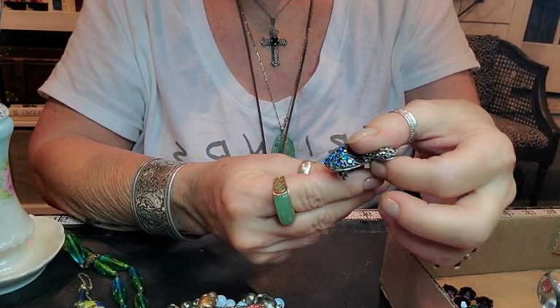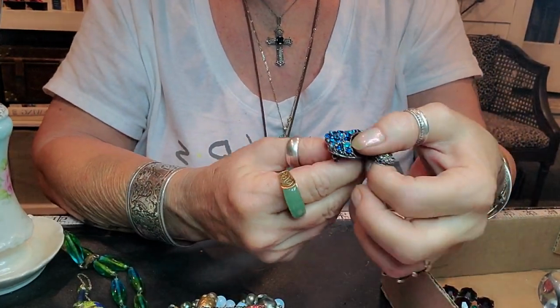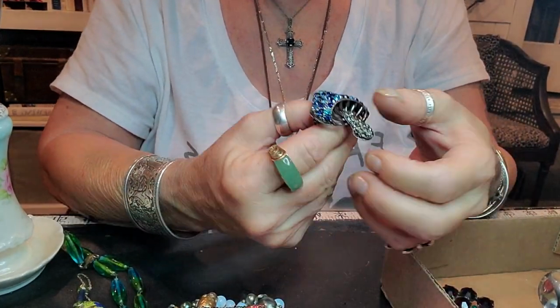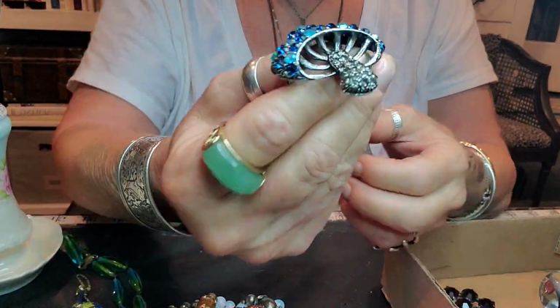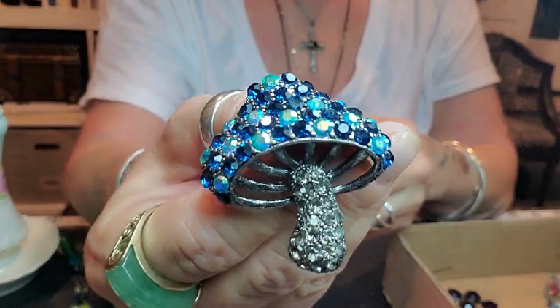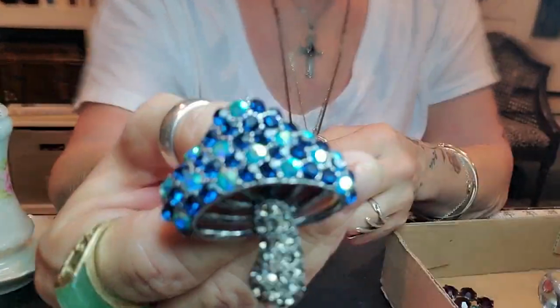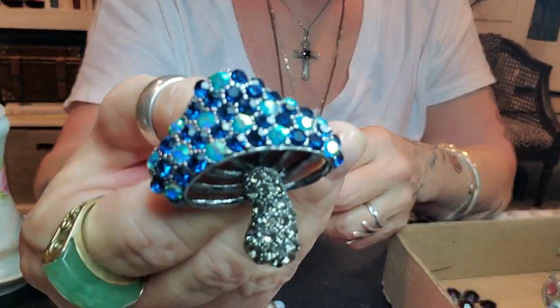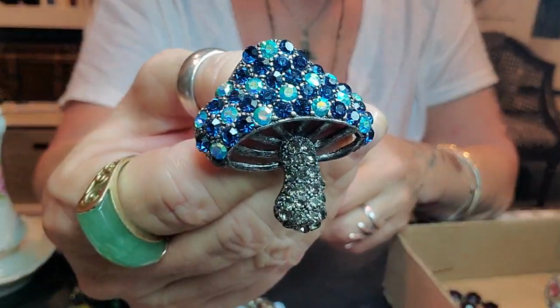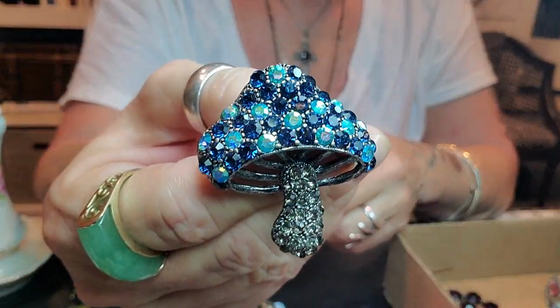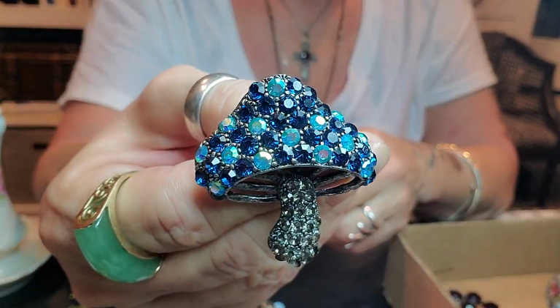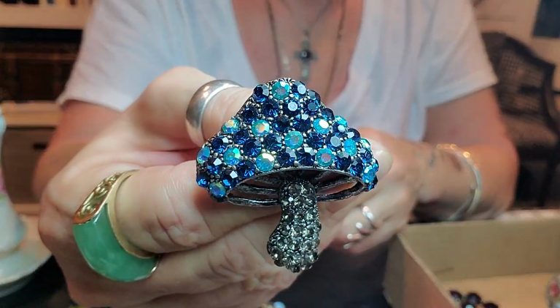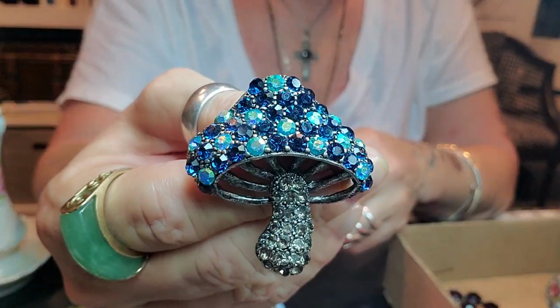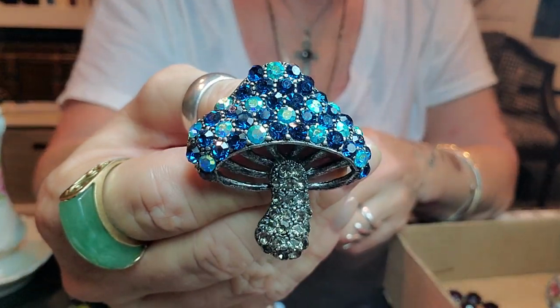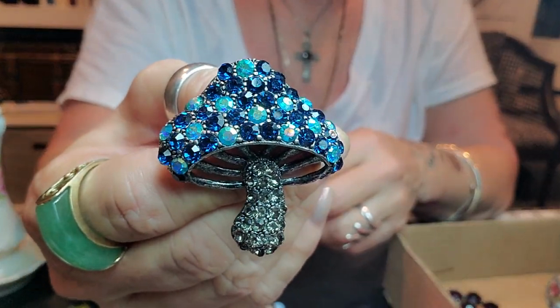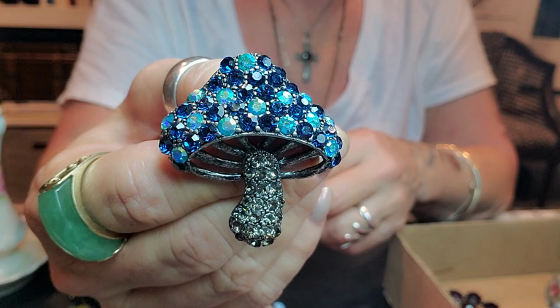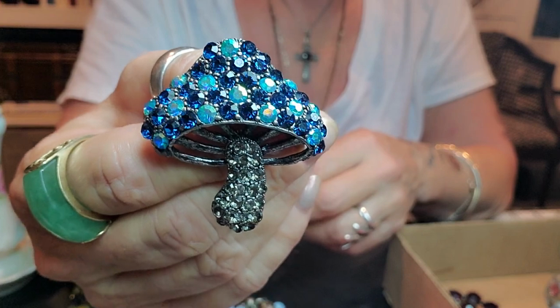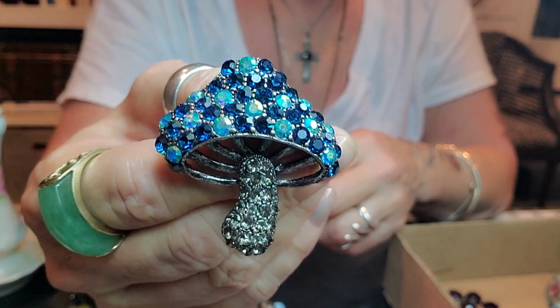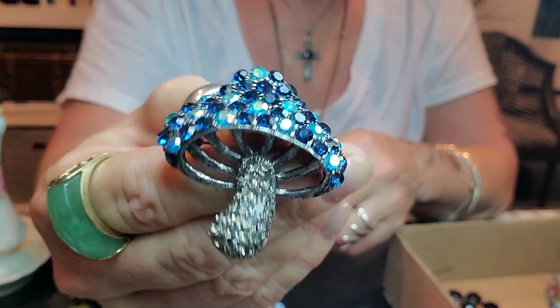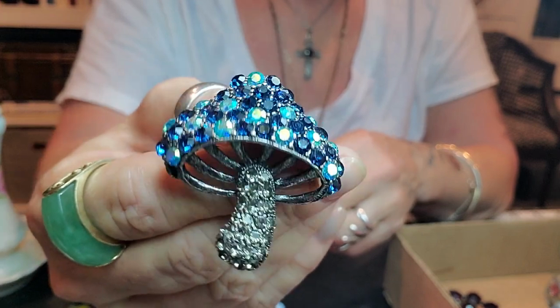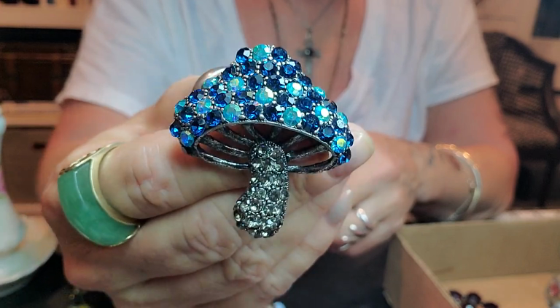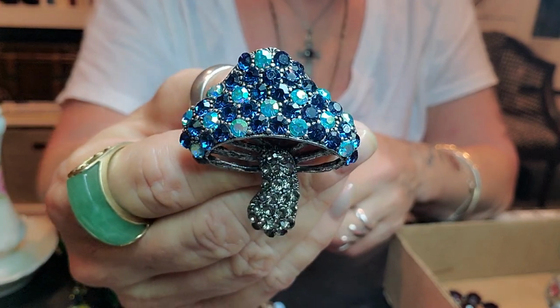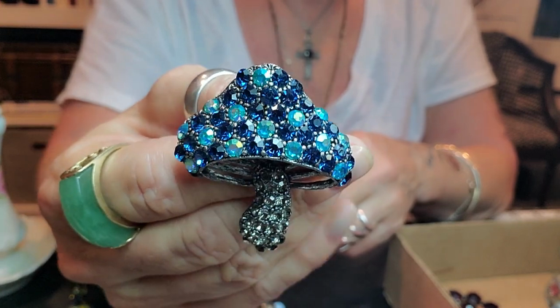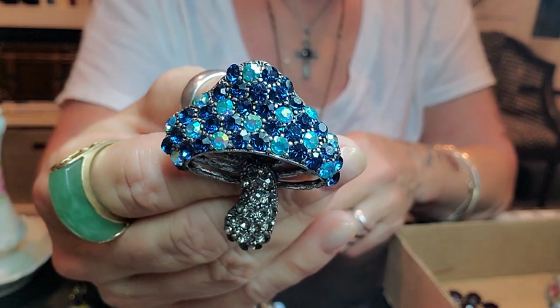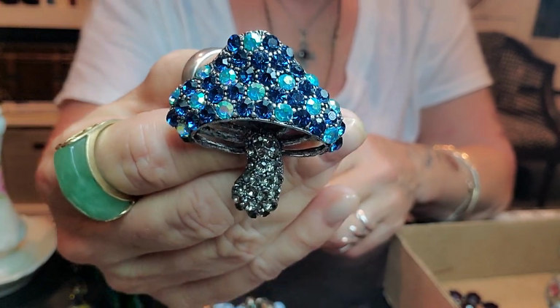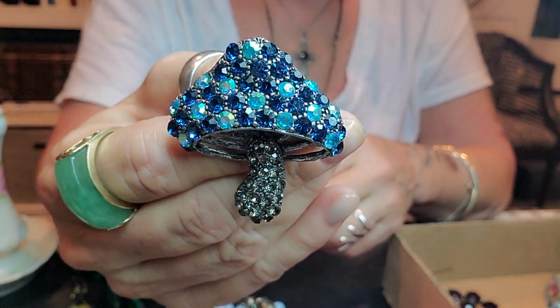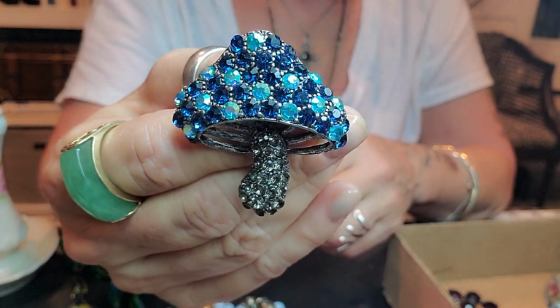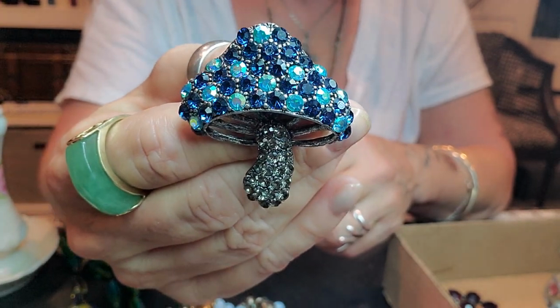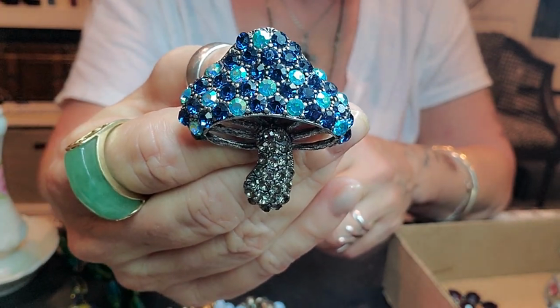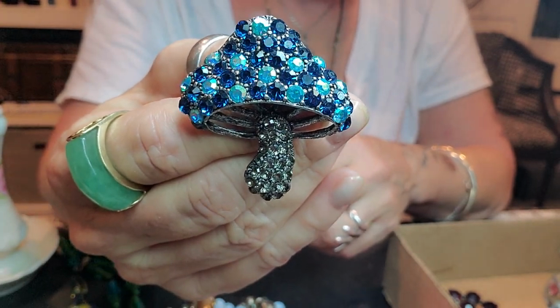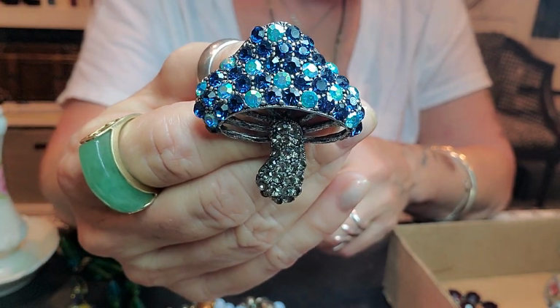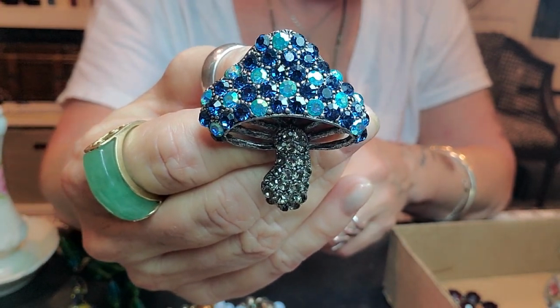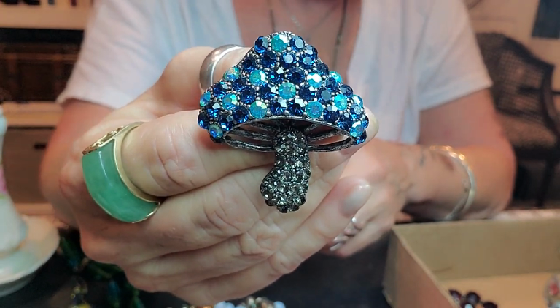I don't think I showed you this brooch — maybe I did. I don't recall, but cute, cute, cute.